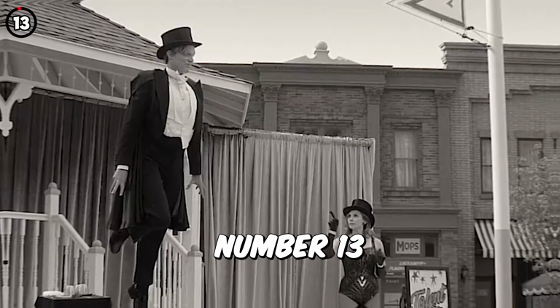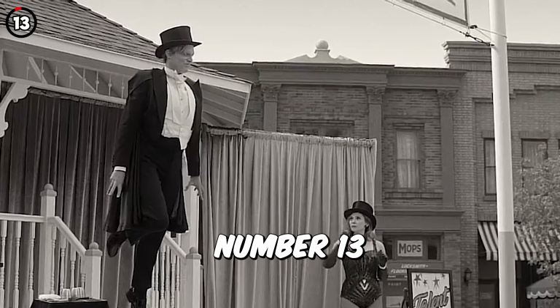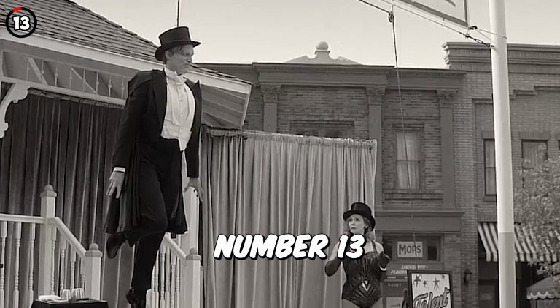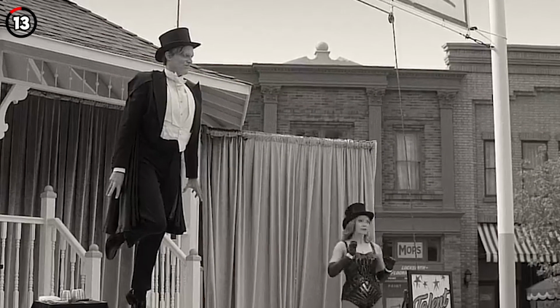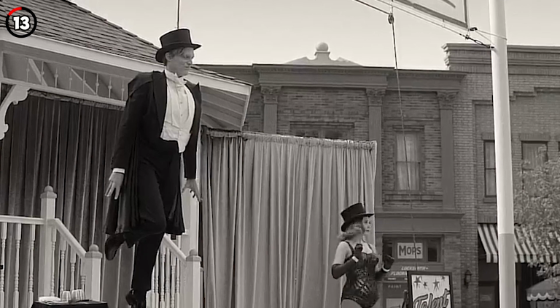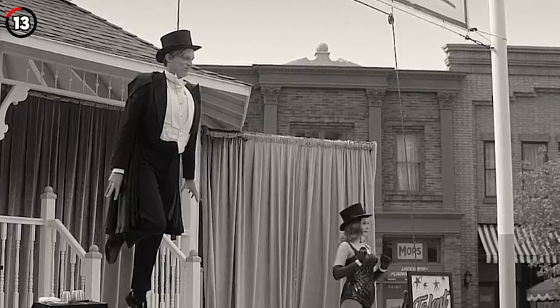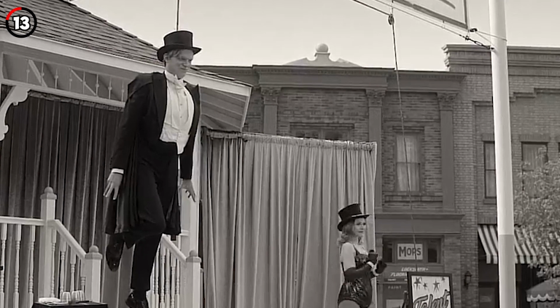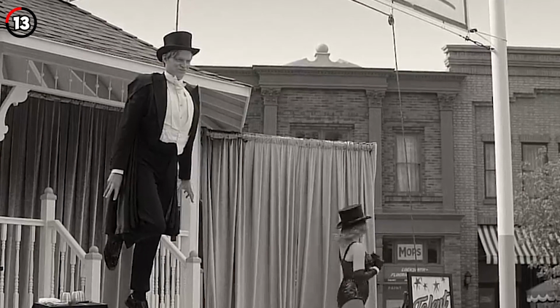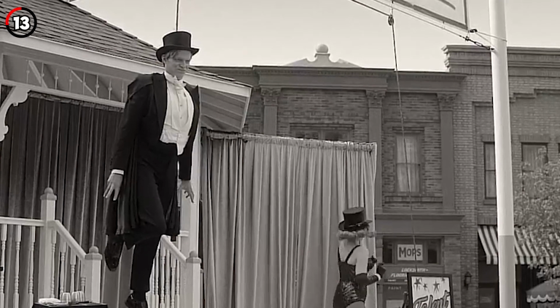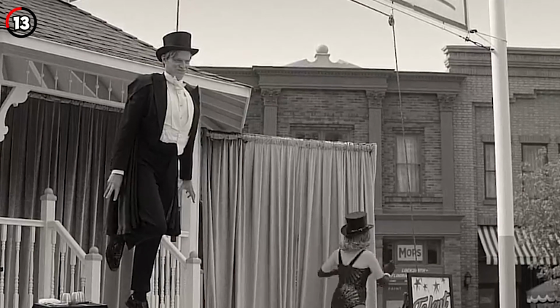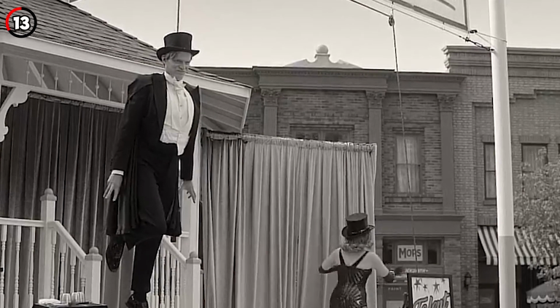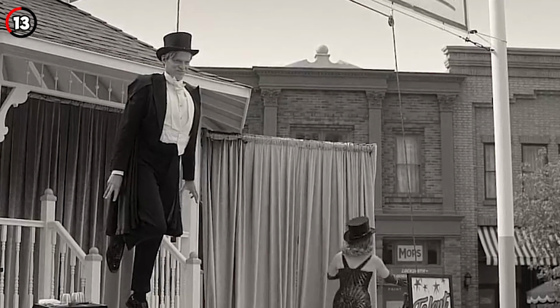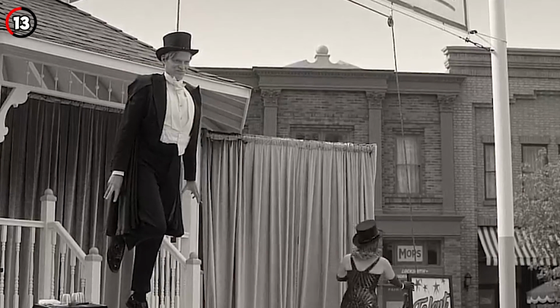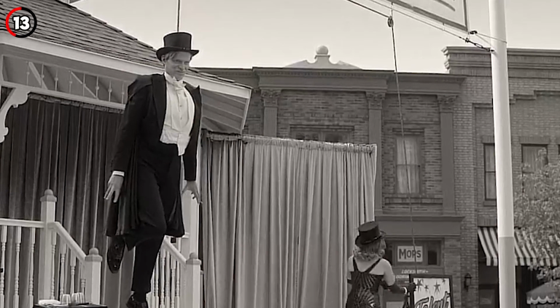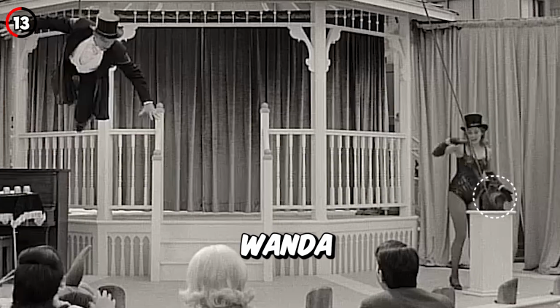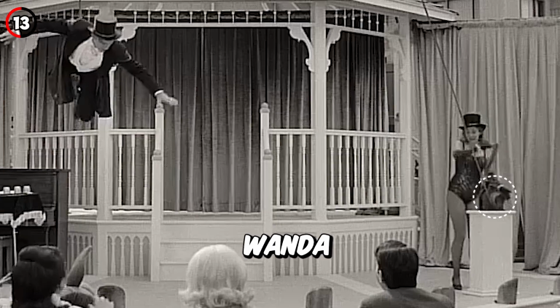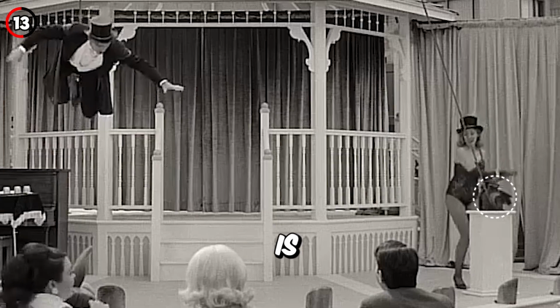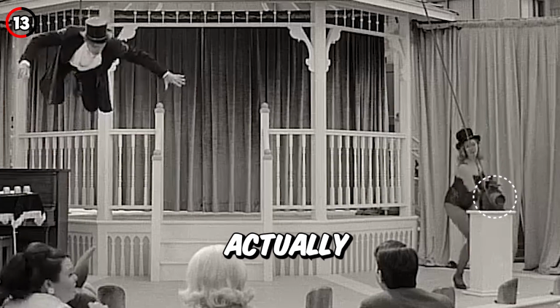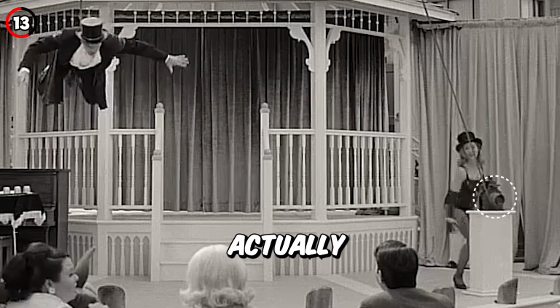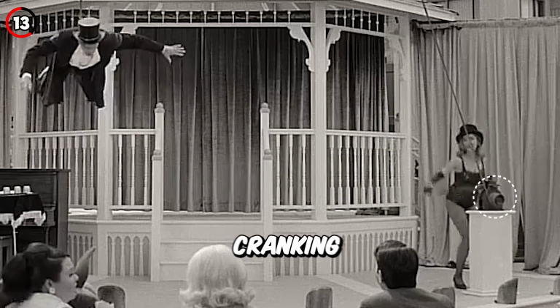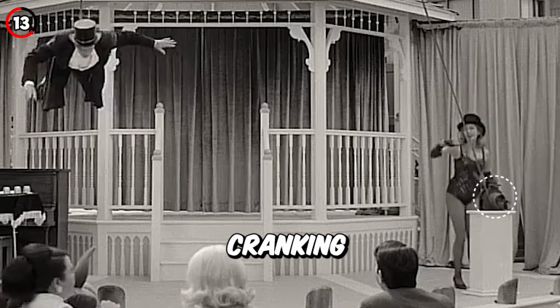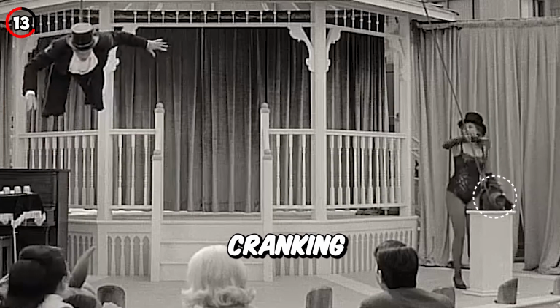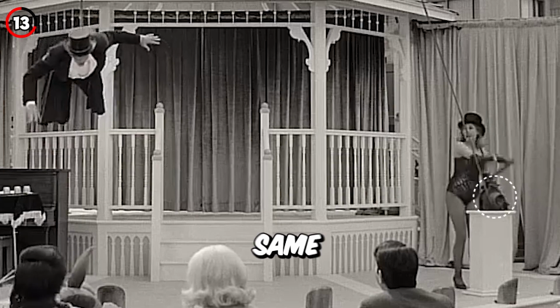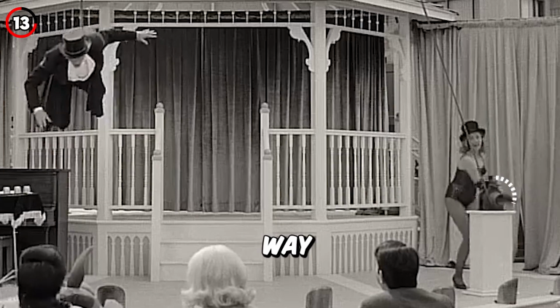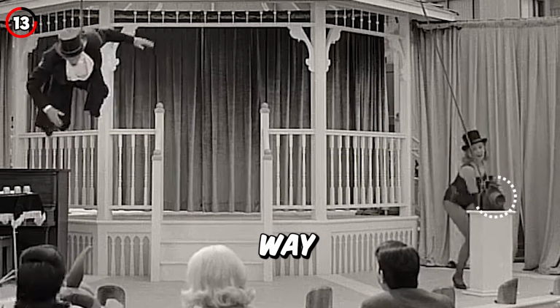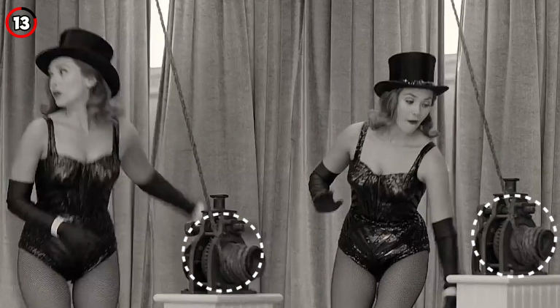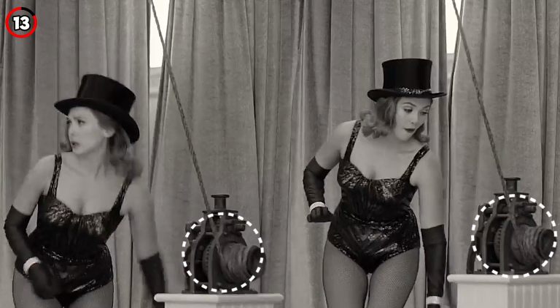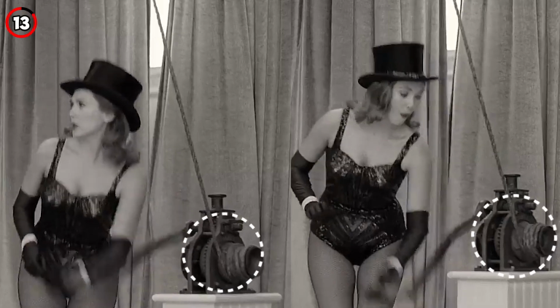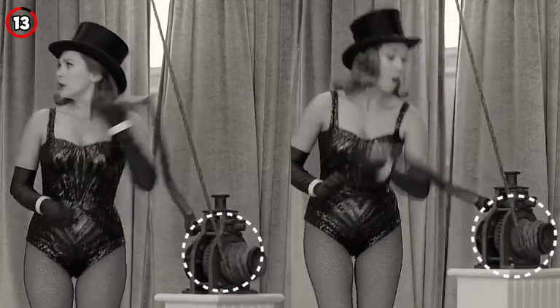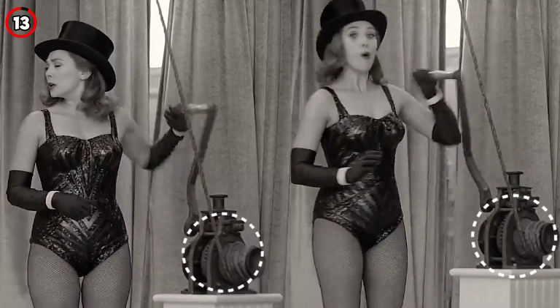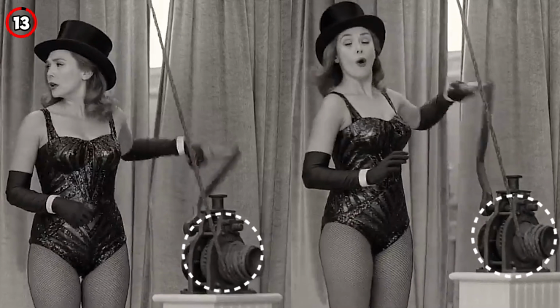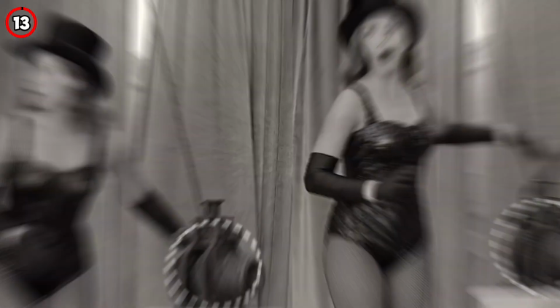Fact 13: When Vision is seen attached to a rope, Wanda is actually cranking the same way to both lift and lower Vision.